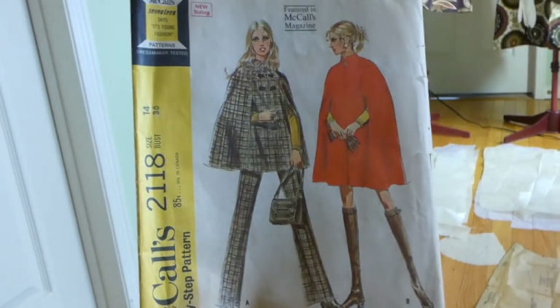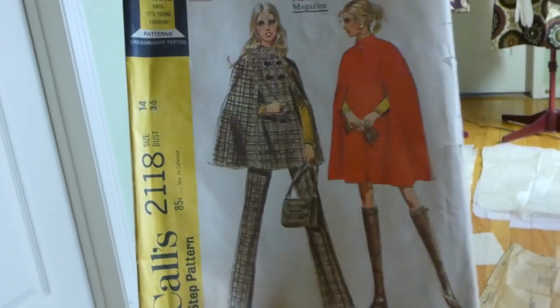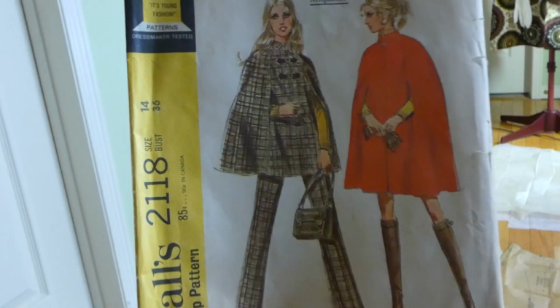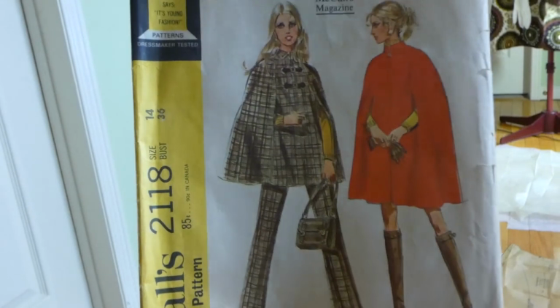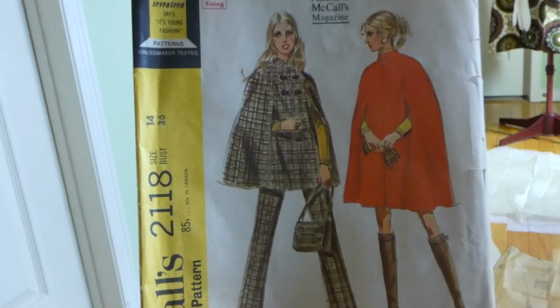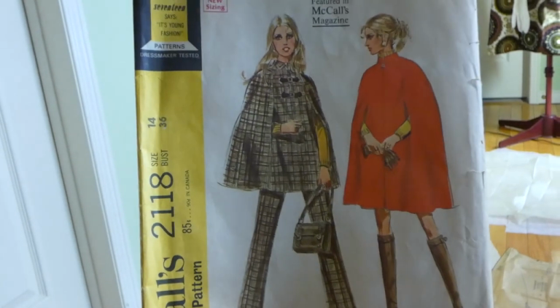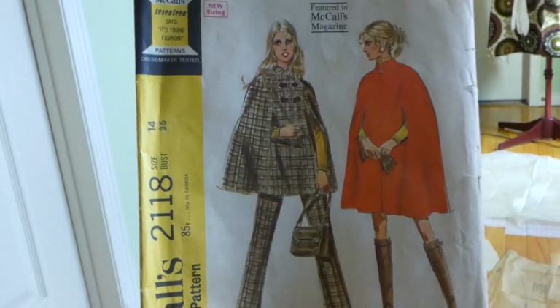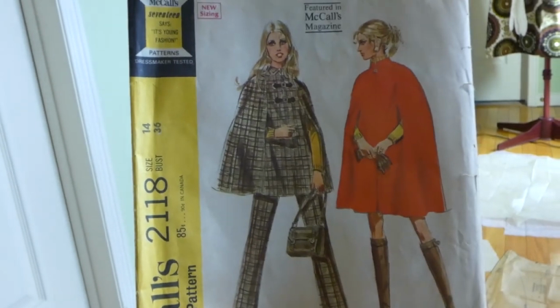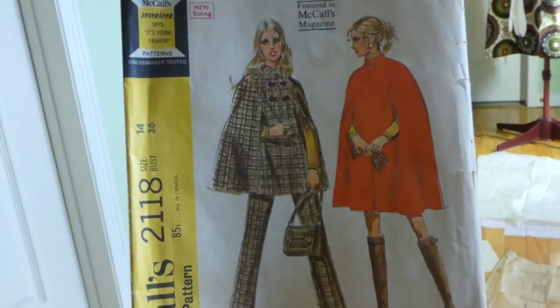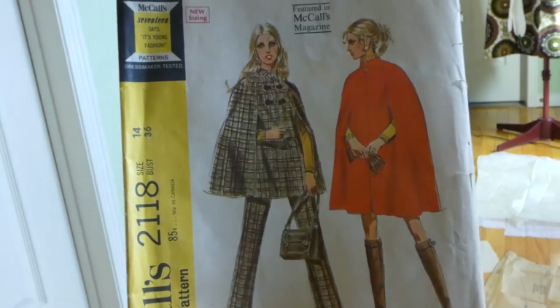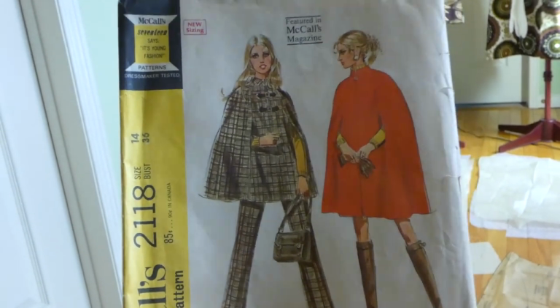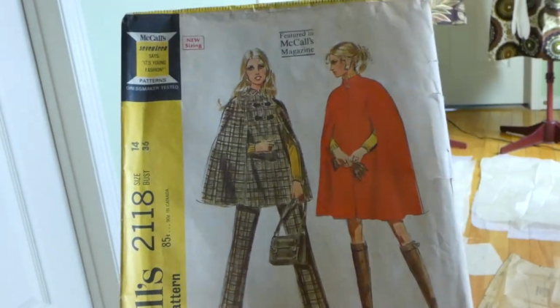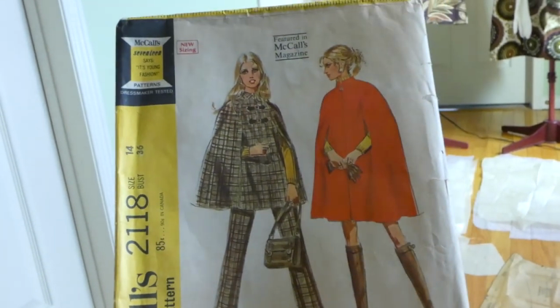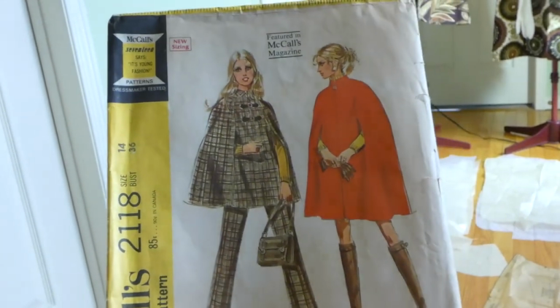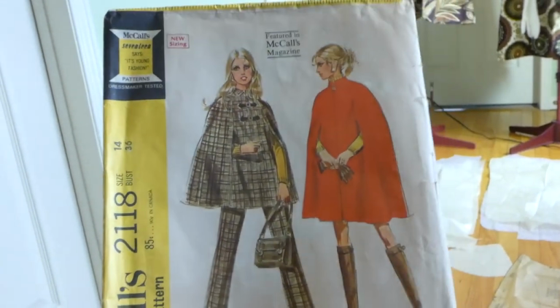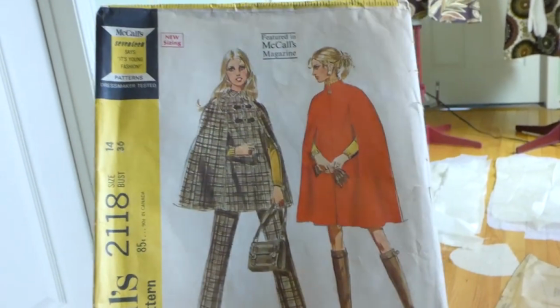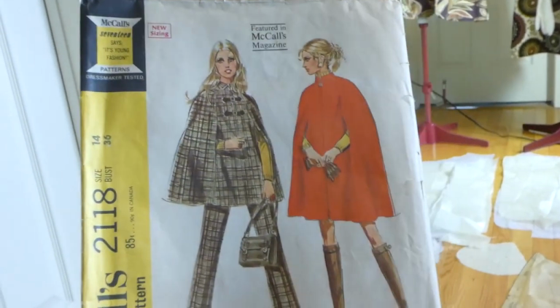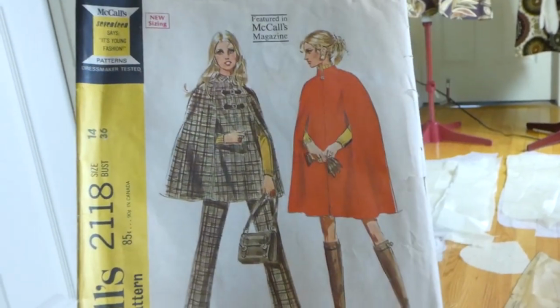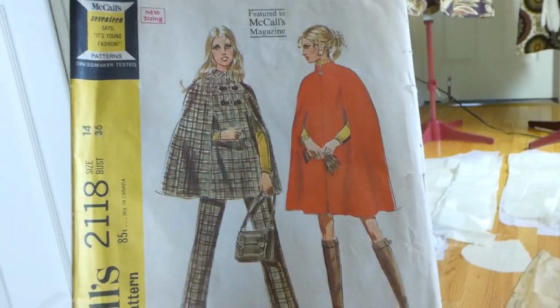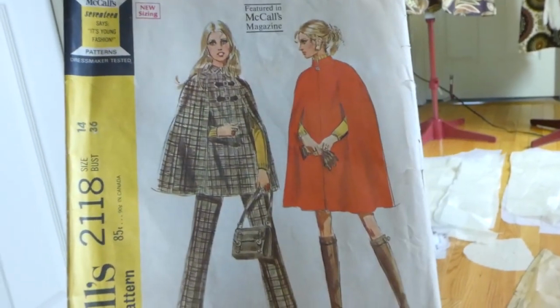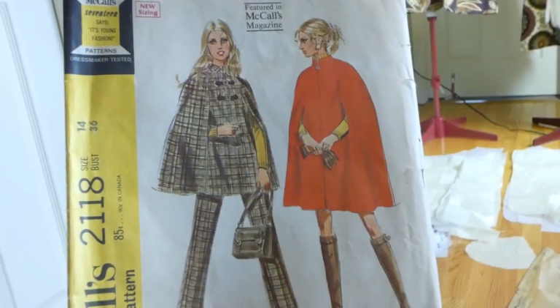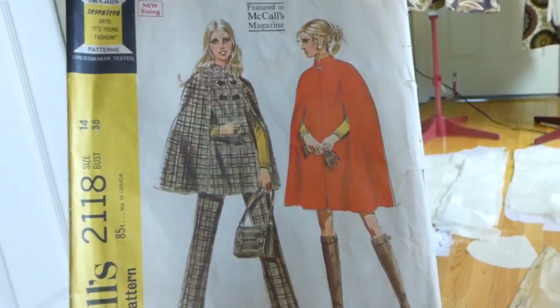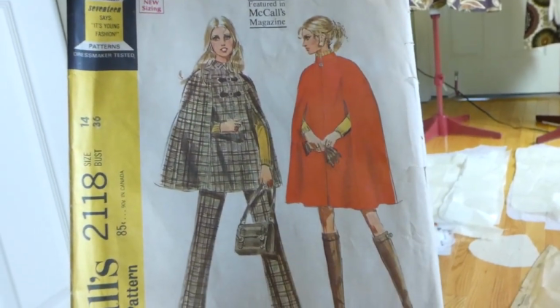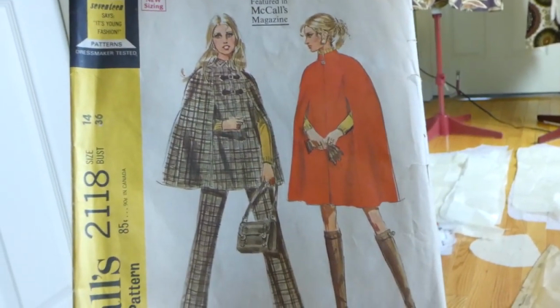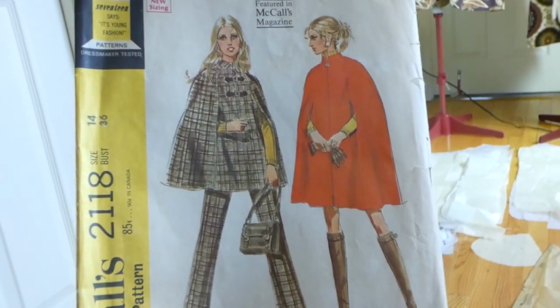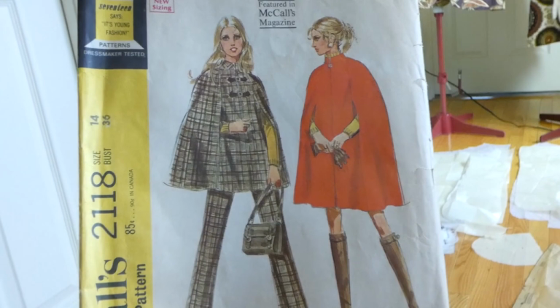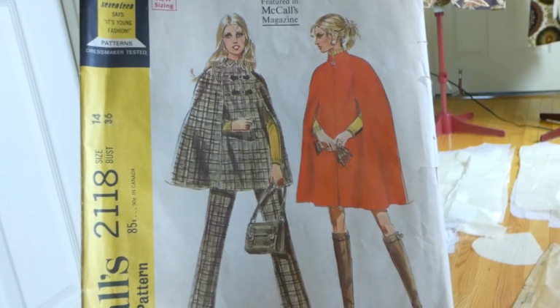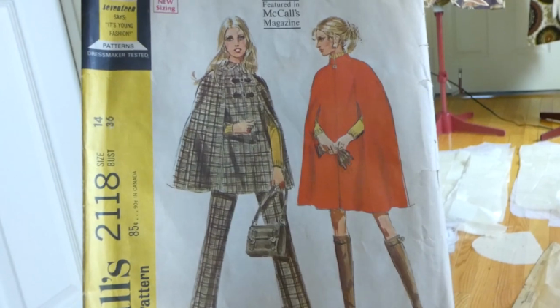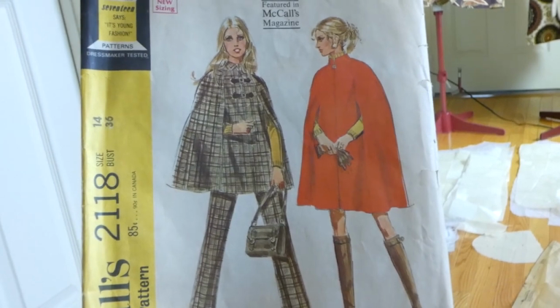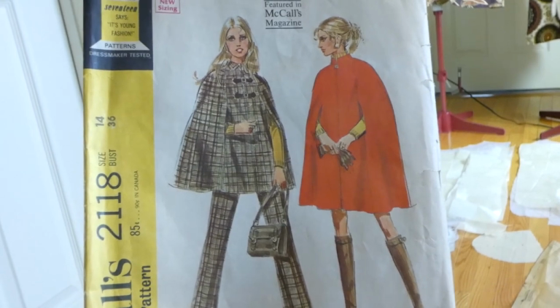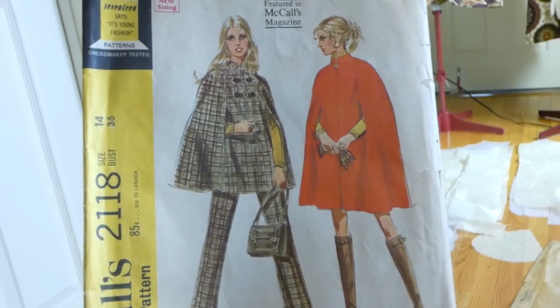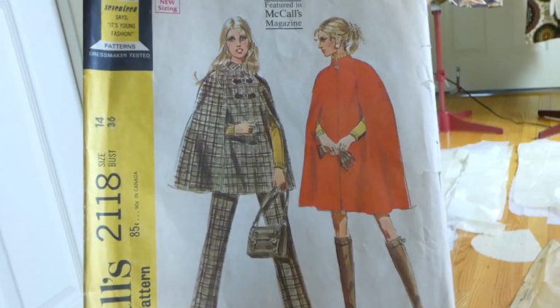It's McCall's 2118. It says it's young fashion patterns, new sizing.